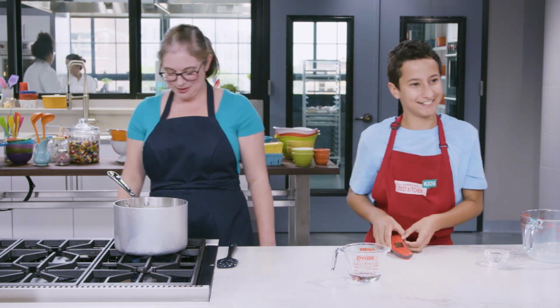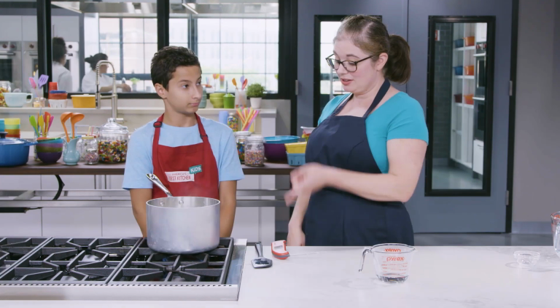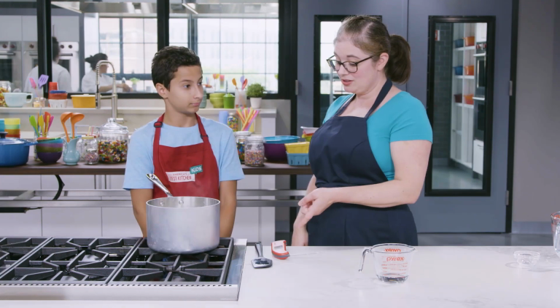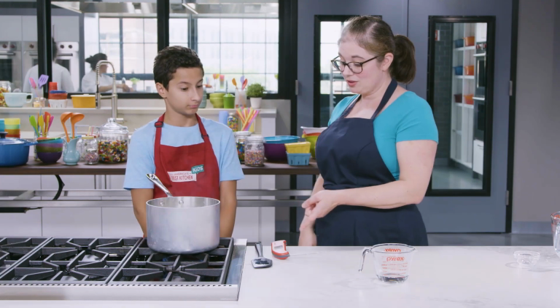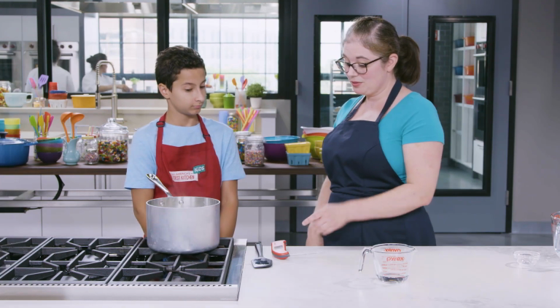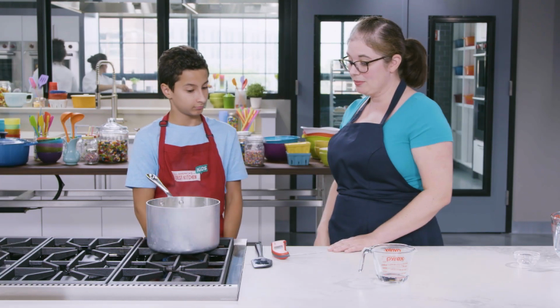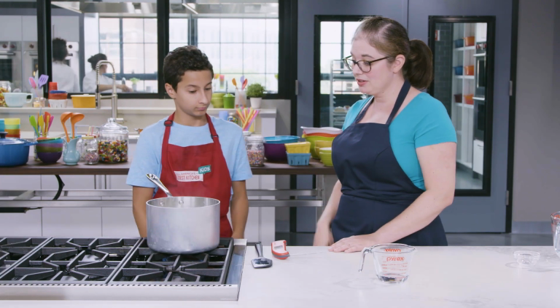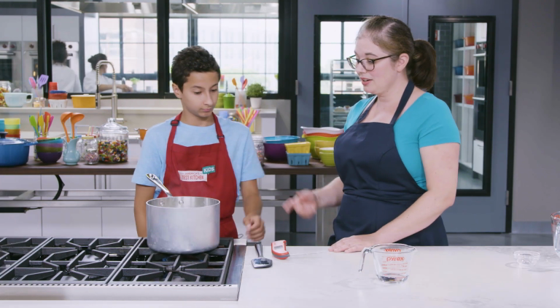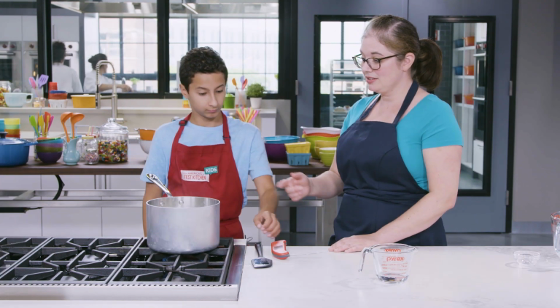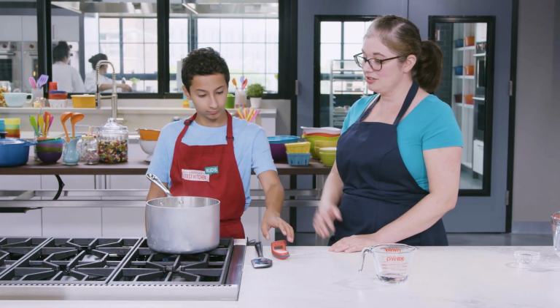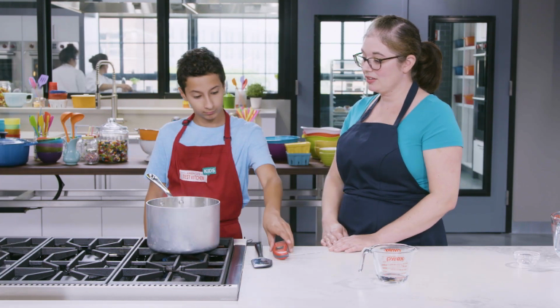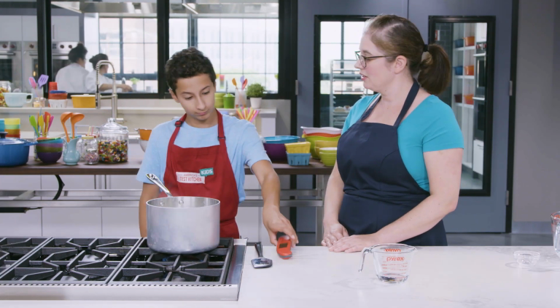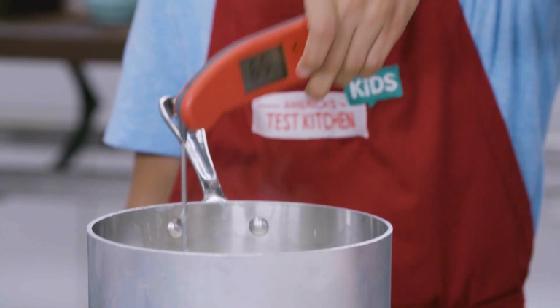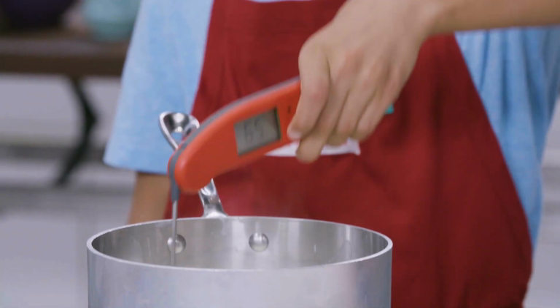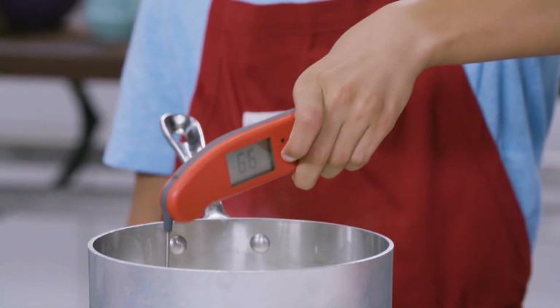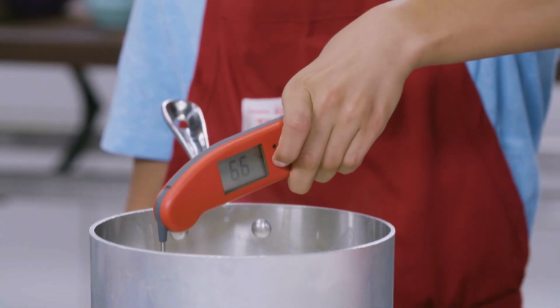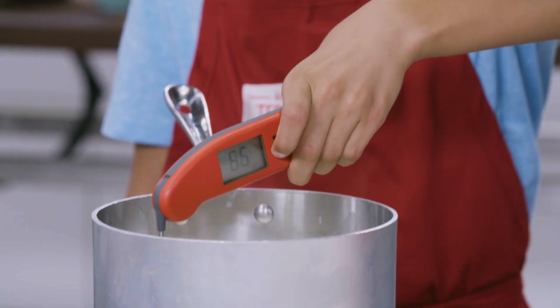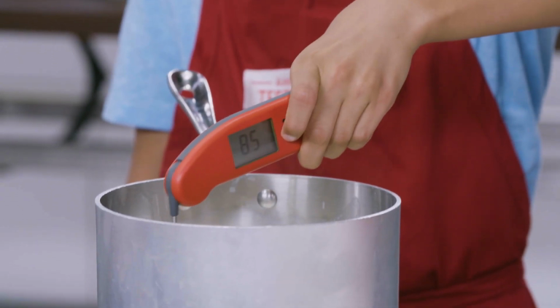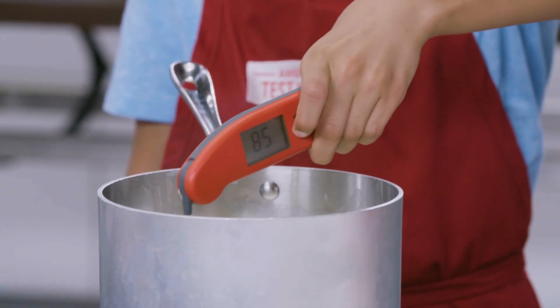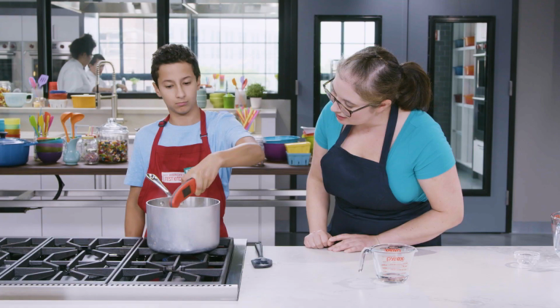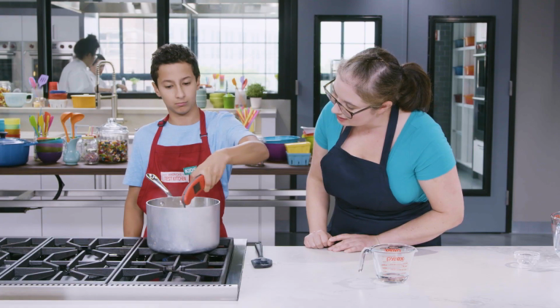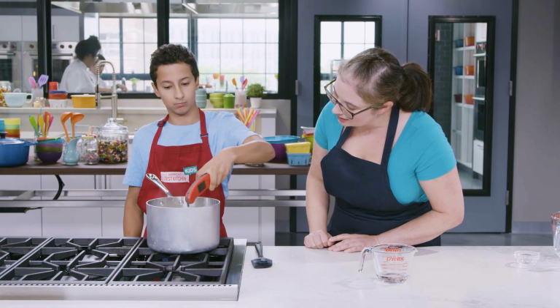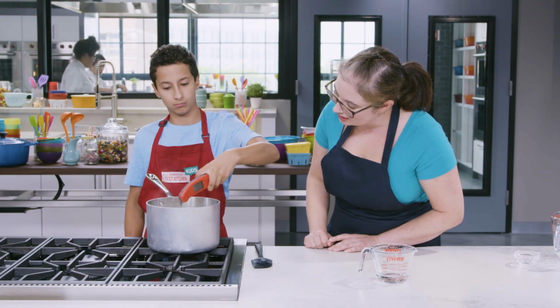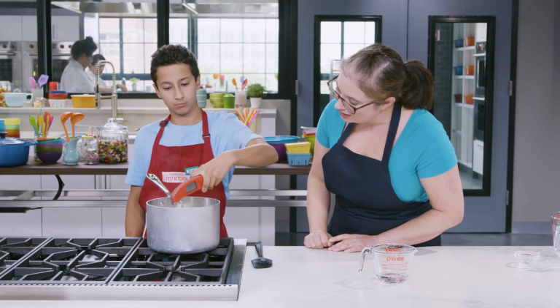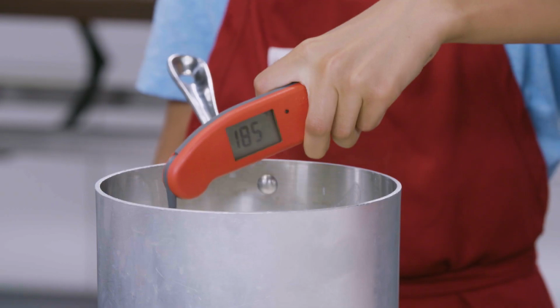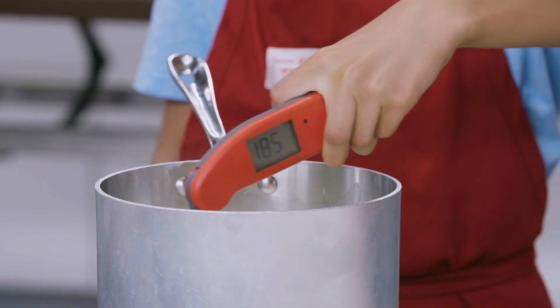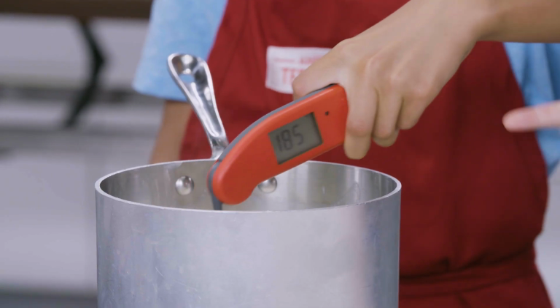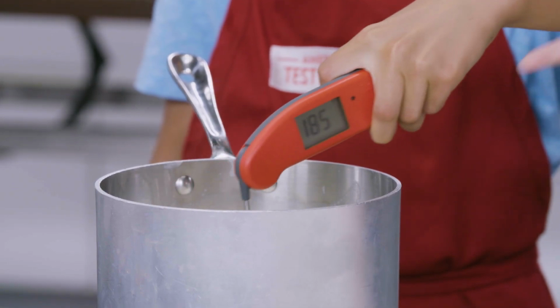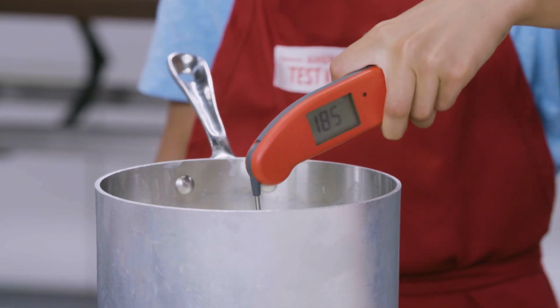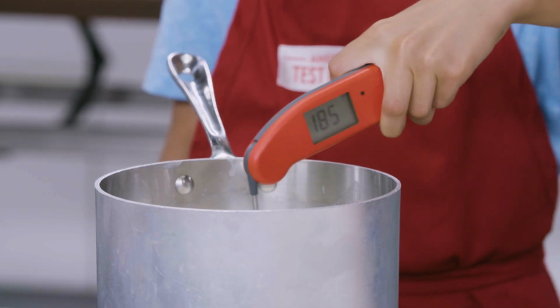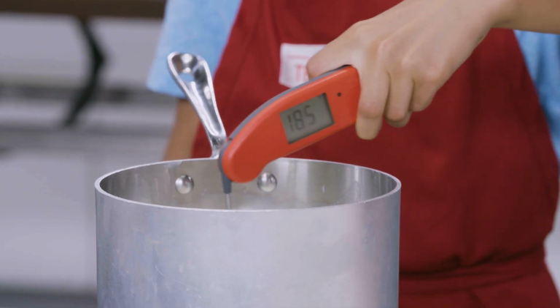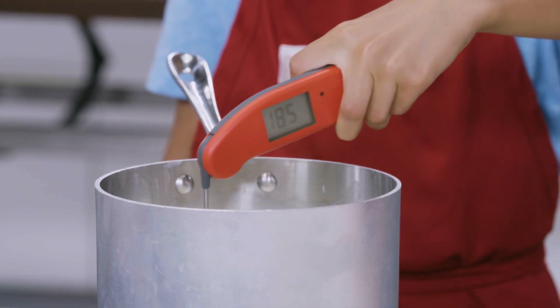Let's use our thermometer and check the temperature of our milk. Look at that — 185 degrees.